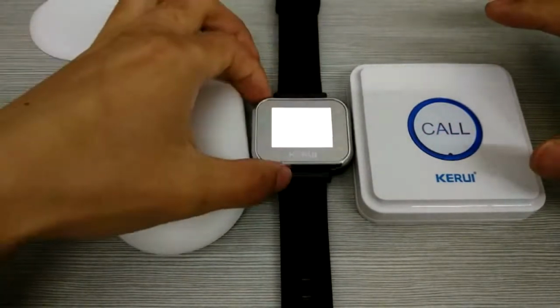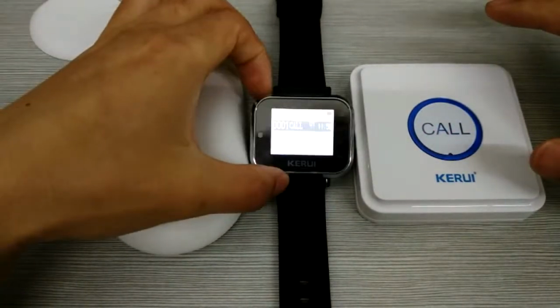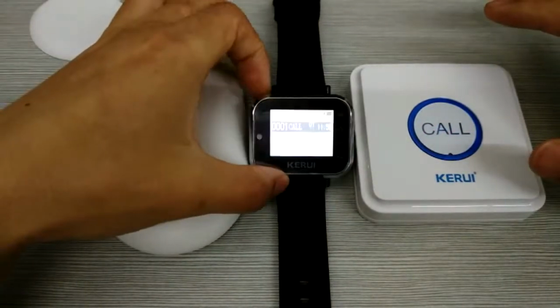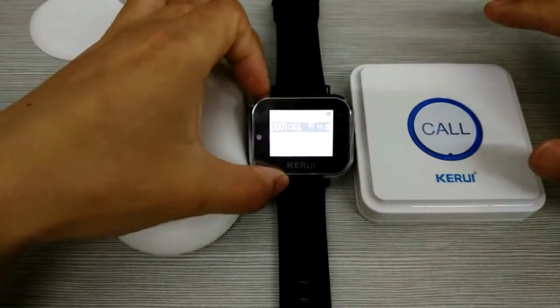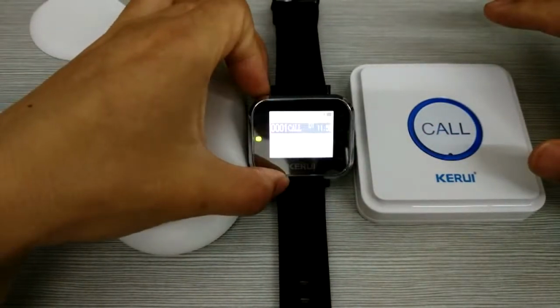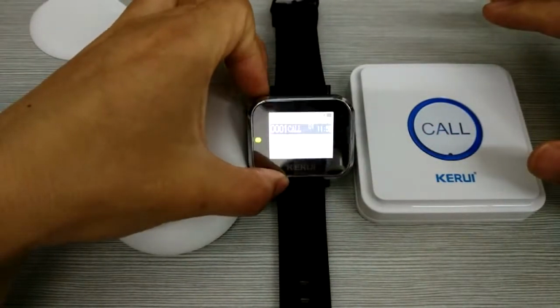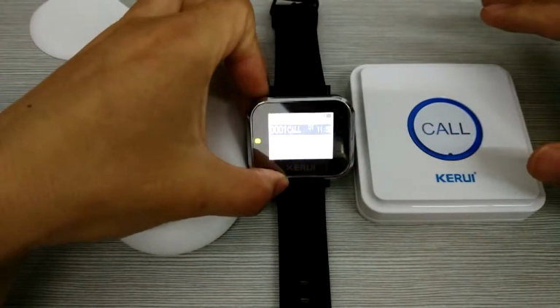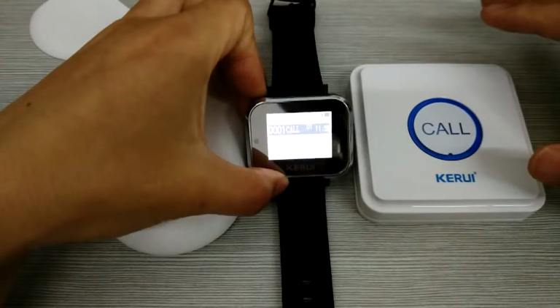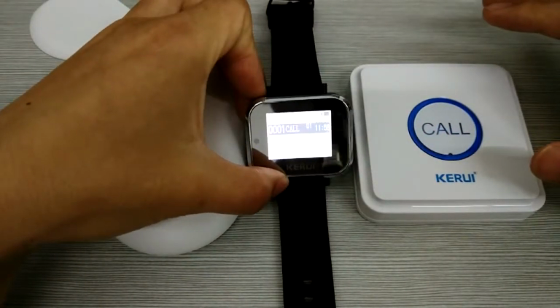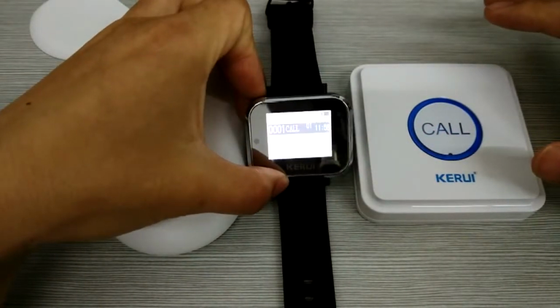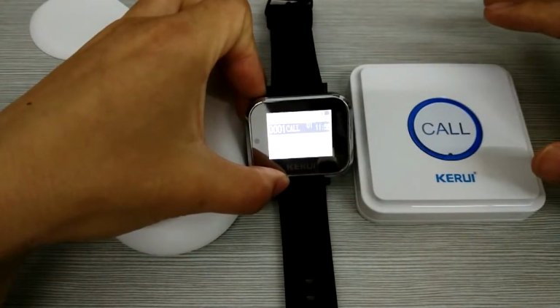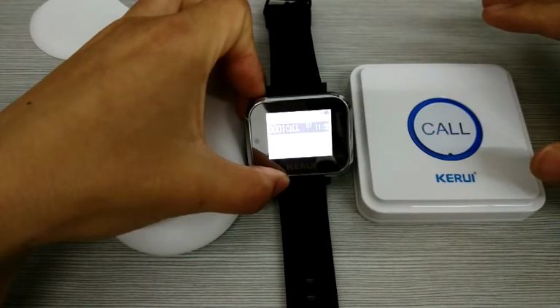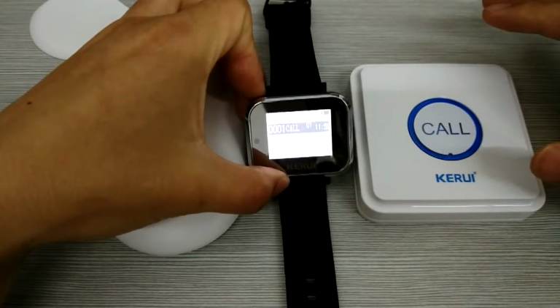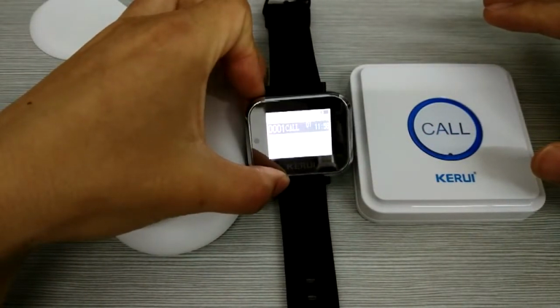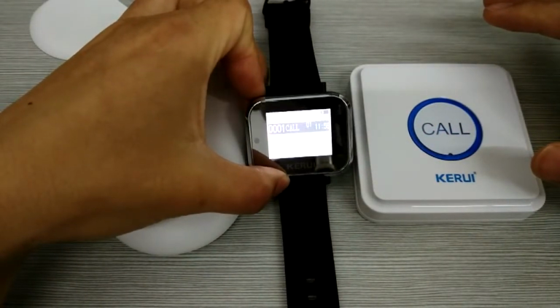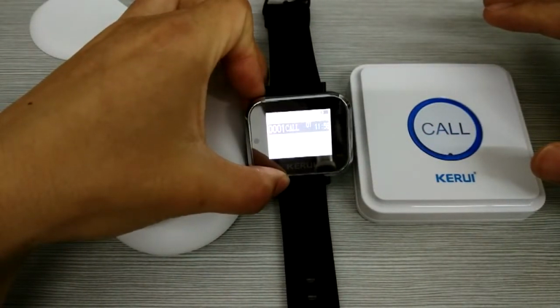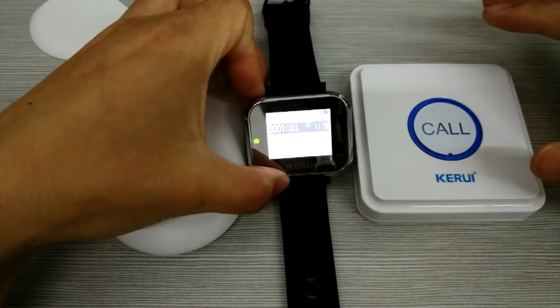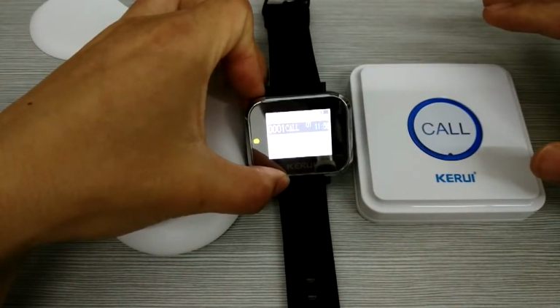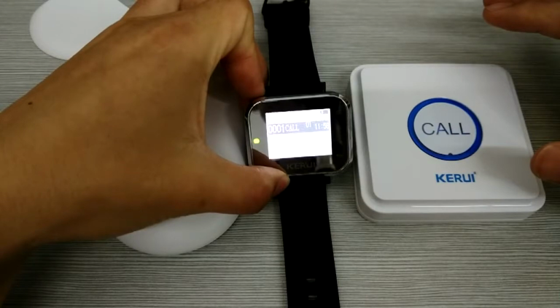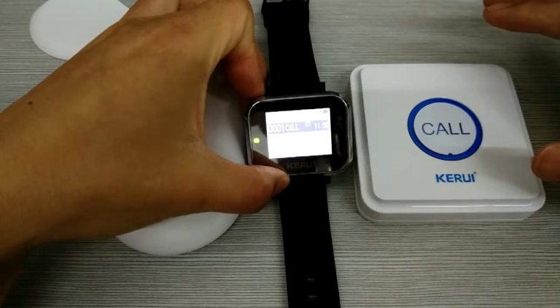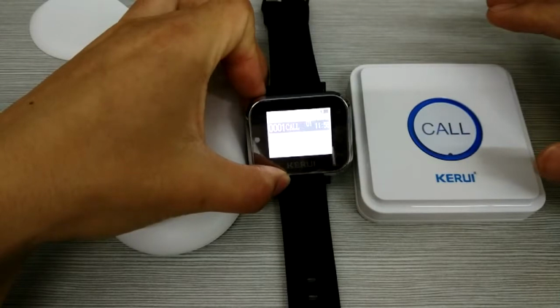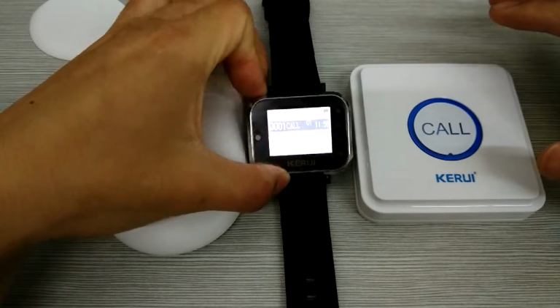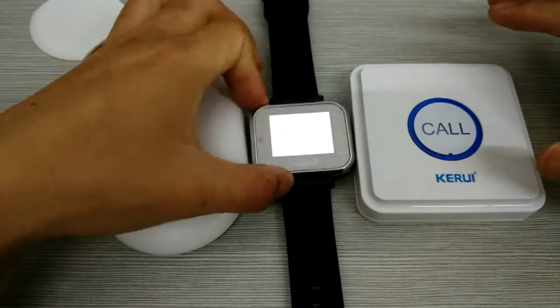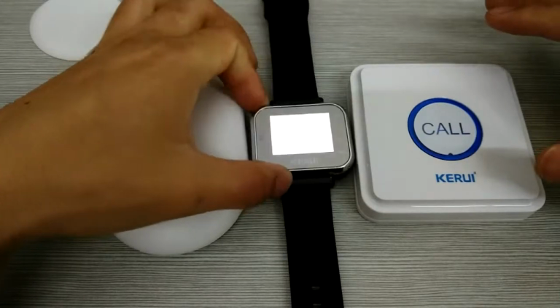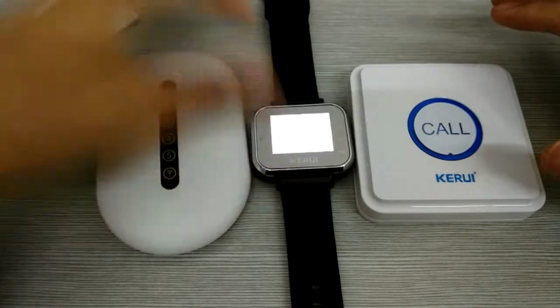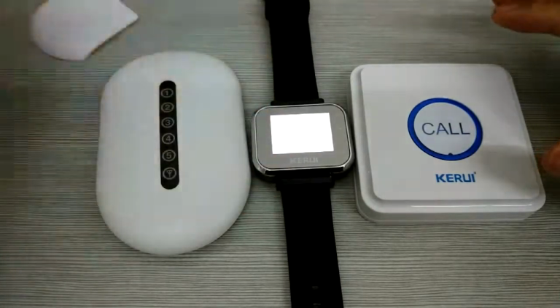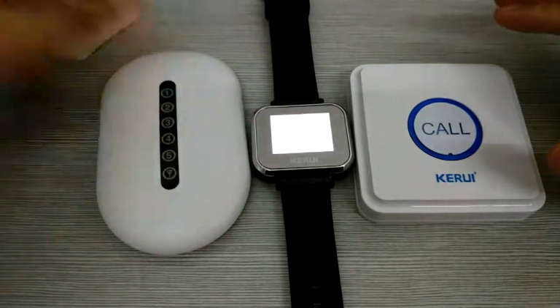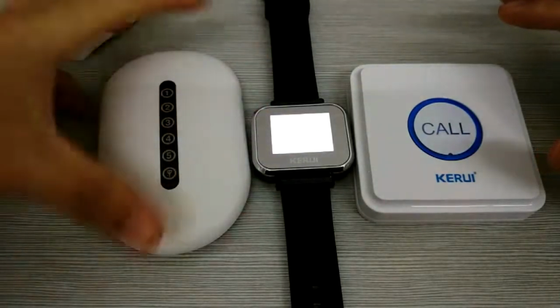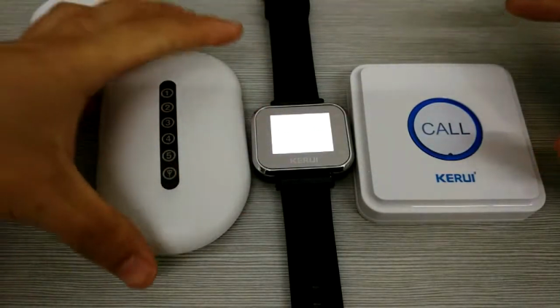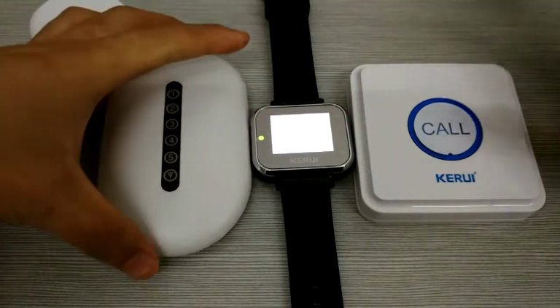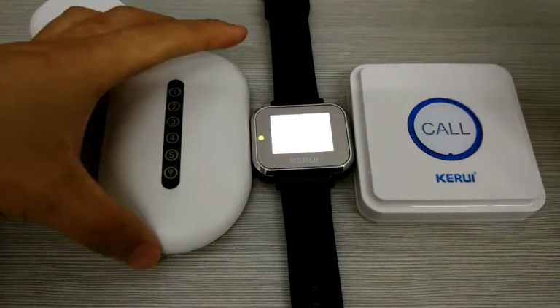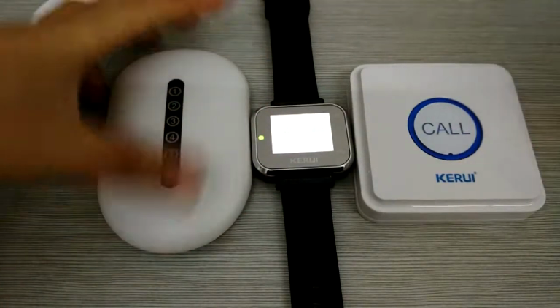You can see the repeater is rechargeable, and the green light is on. And the watch page shows 001 core. Okay, we finished.